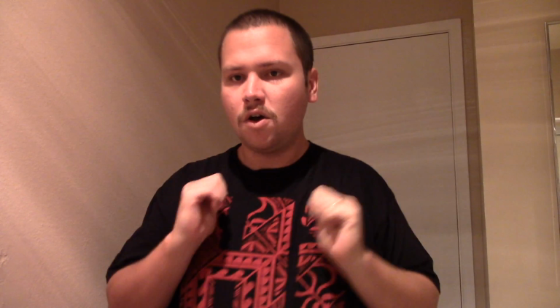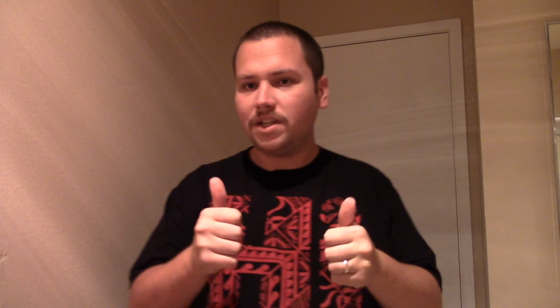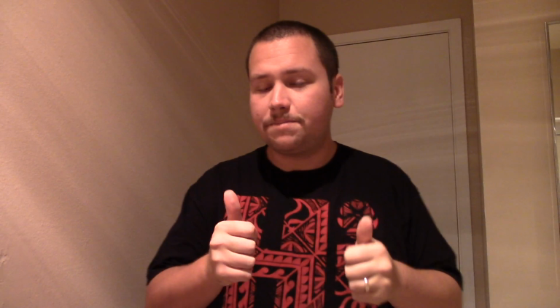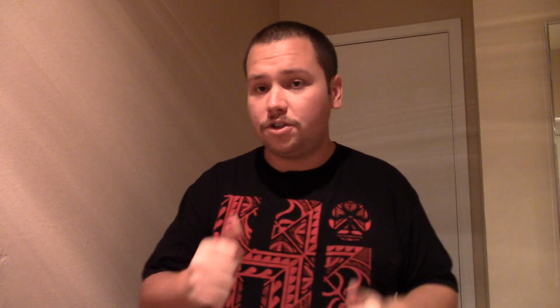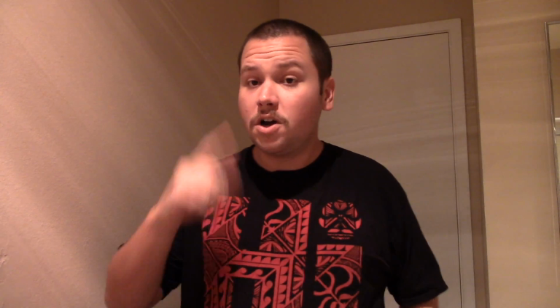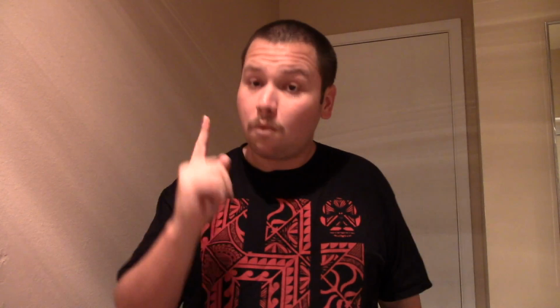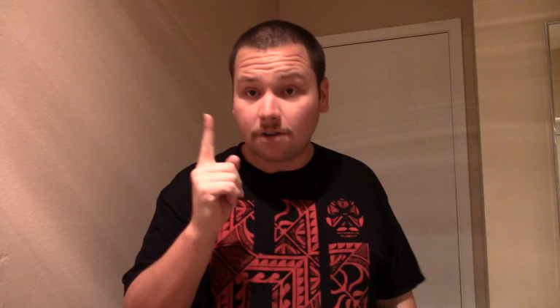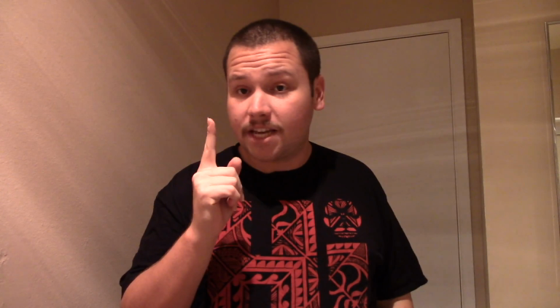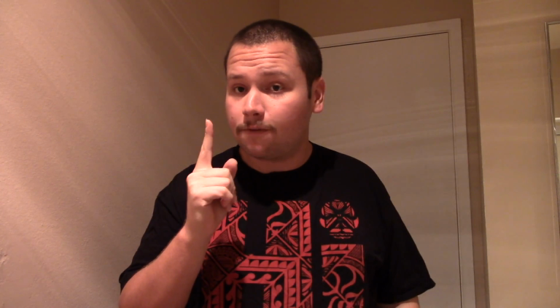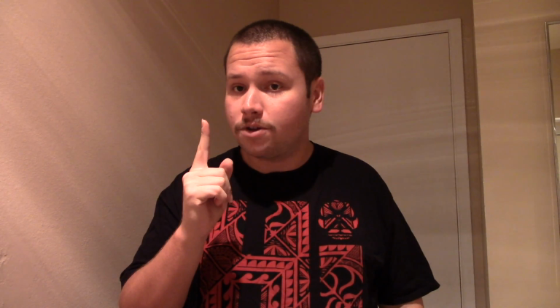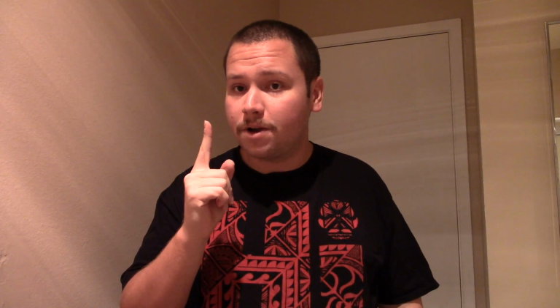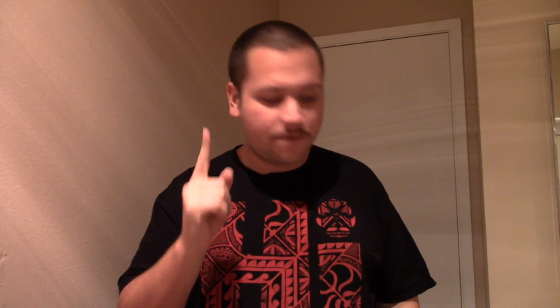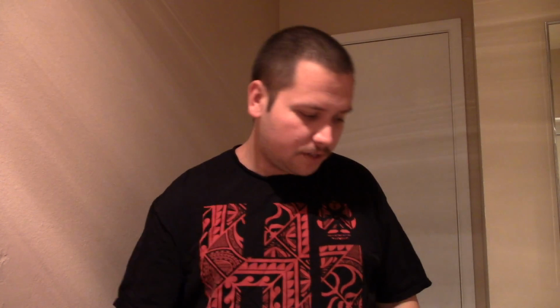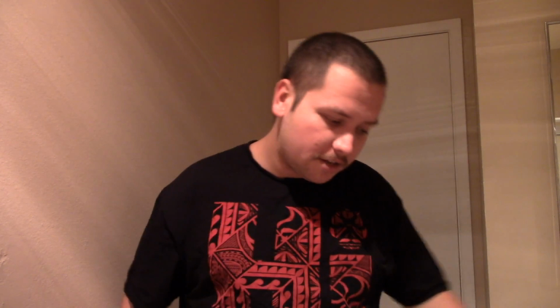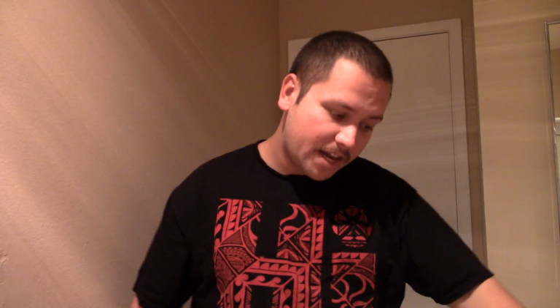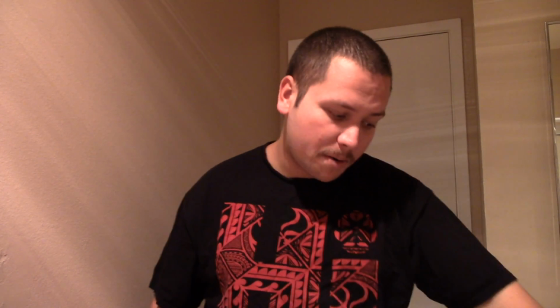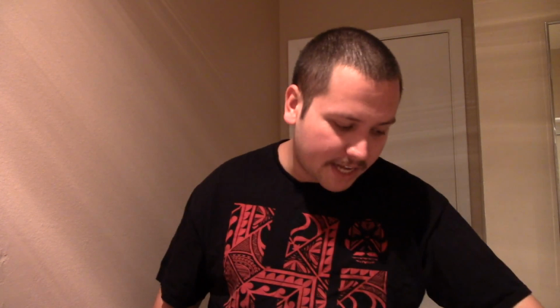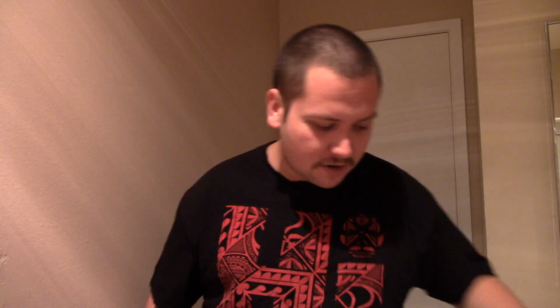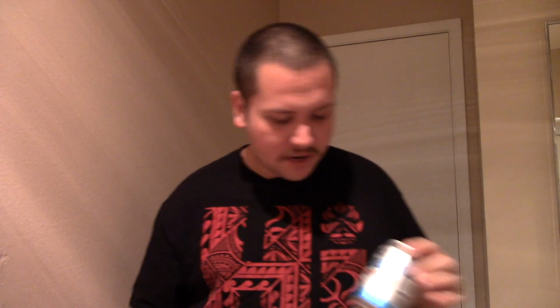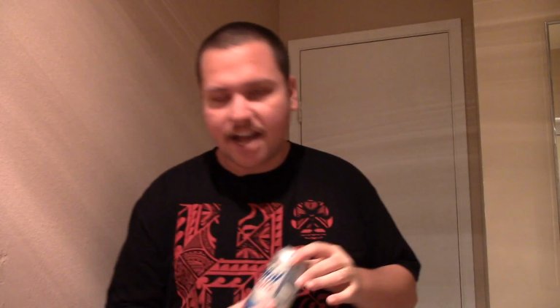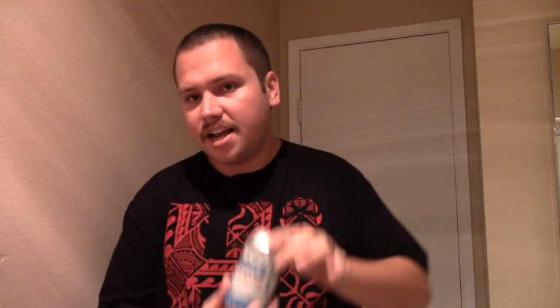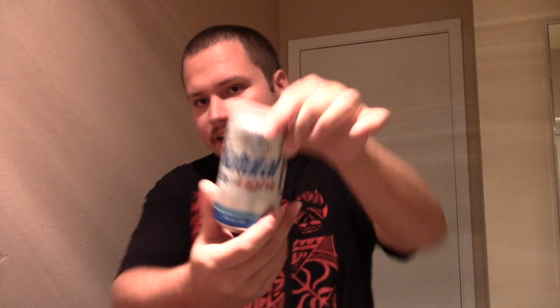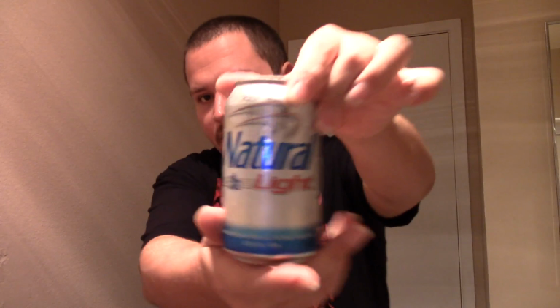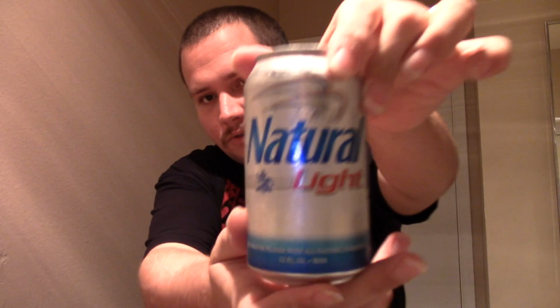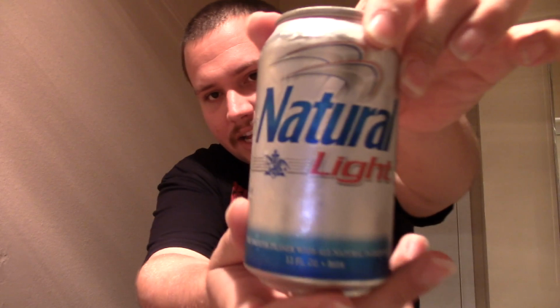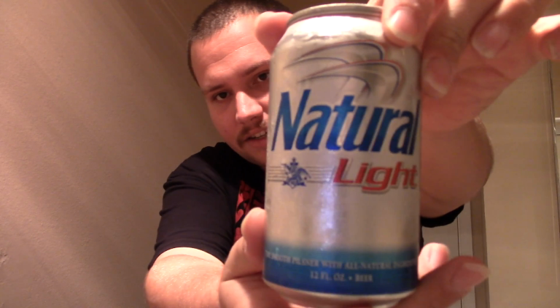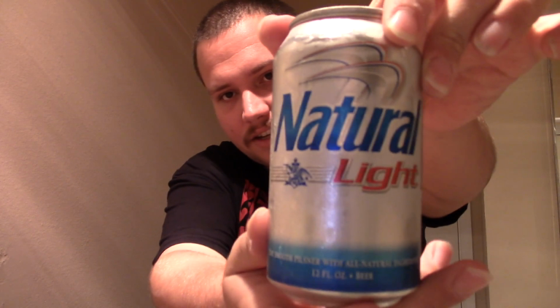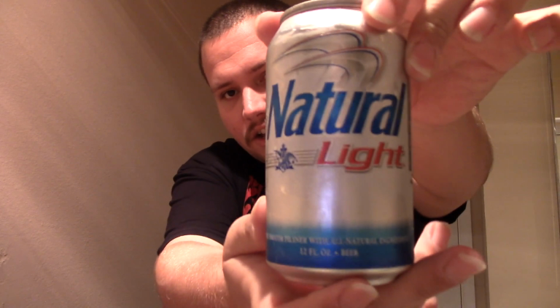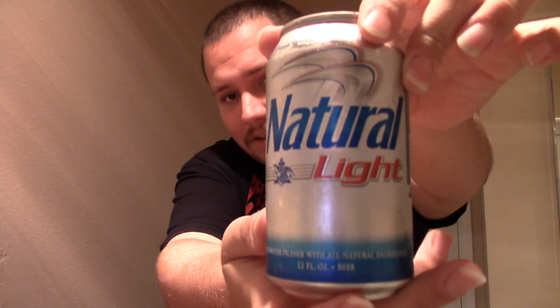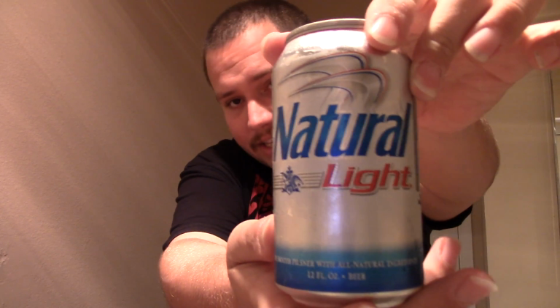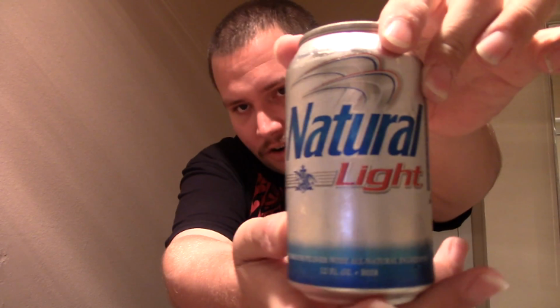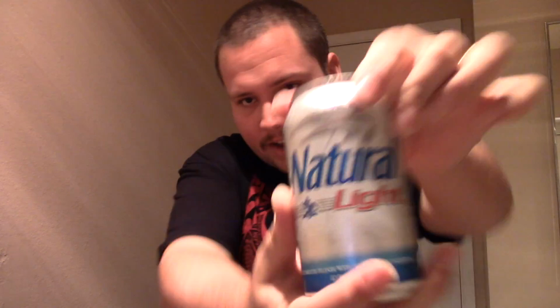What's up YouTube? Welcome to California Beer Reviews. Today we're going to be taking a look at Natural Light. So let's get cracking.